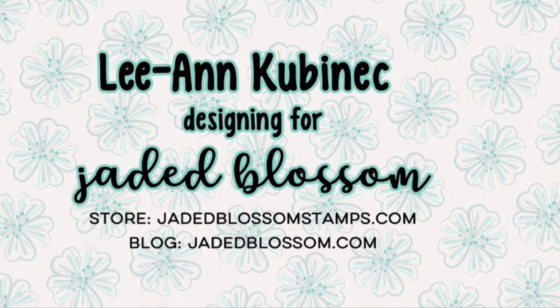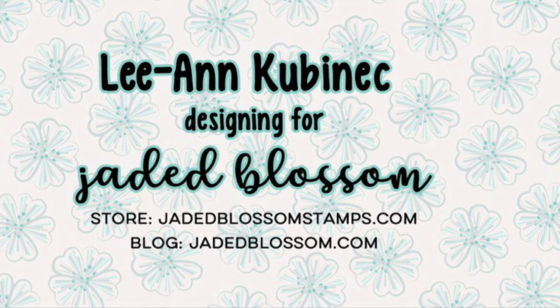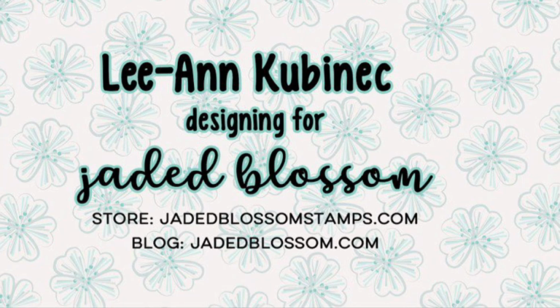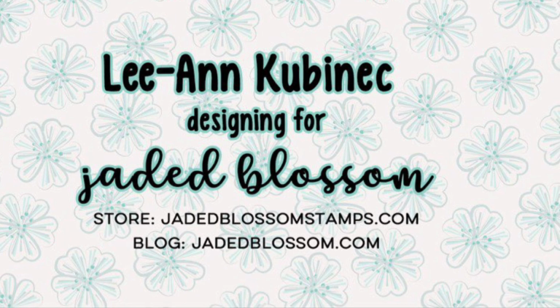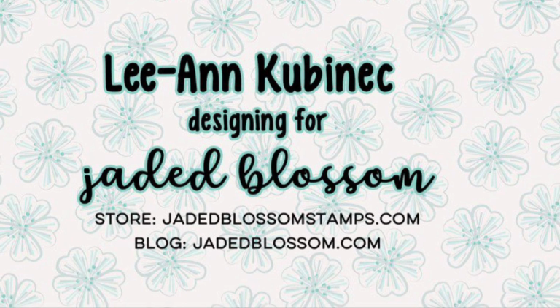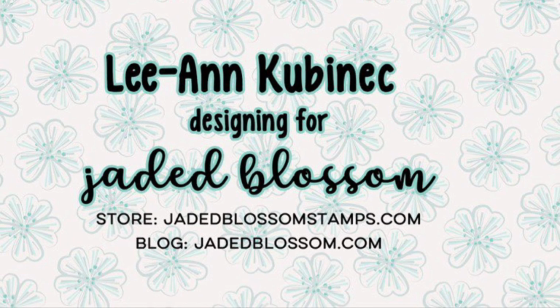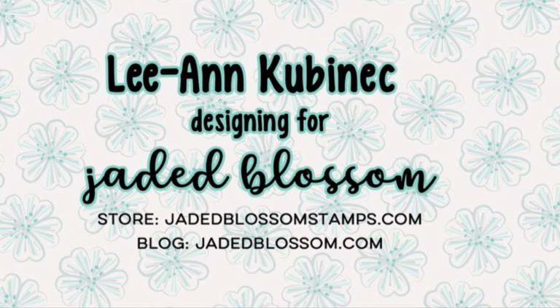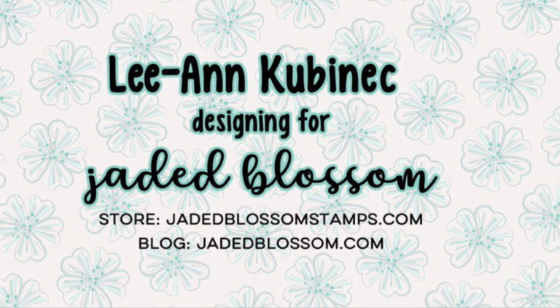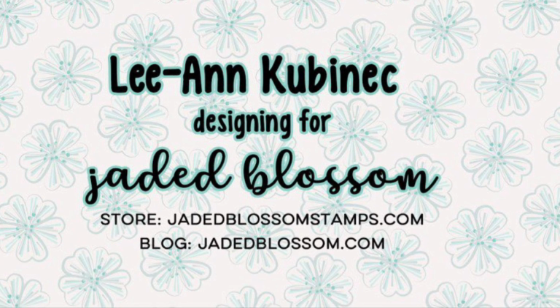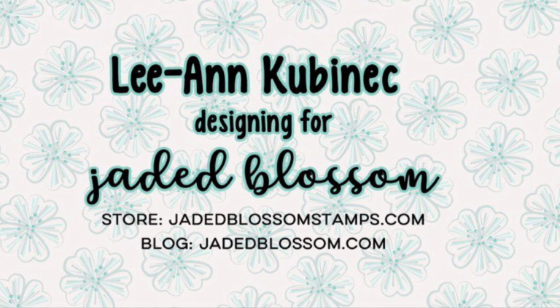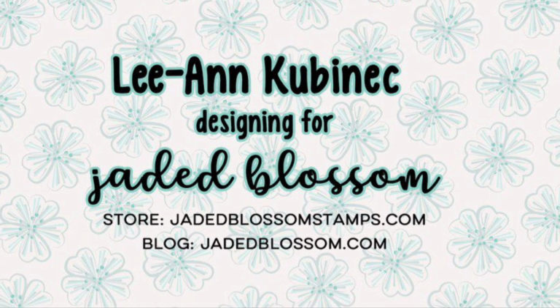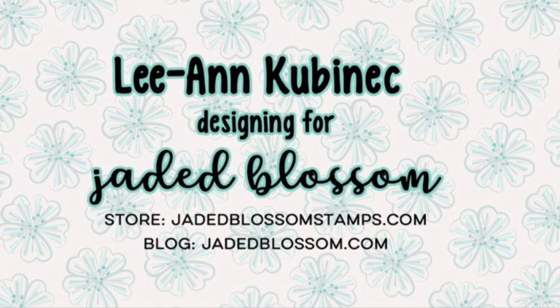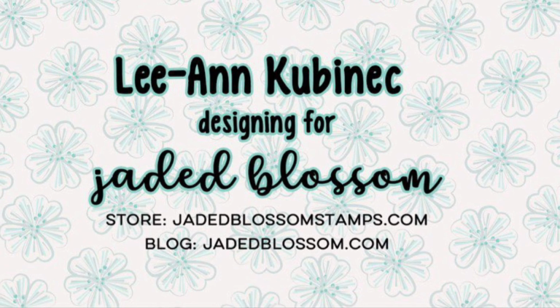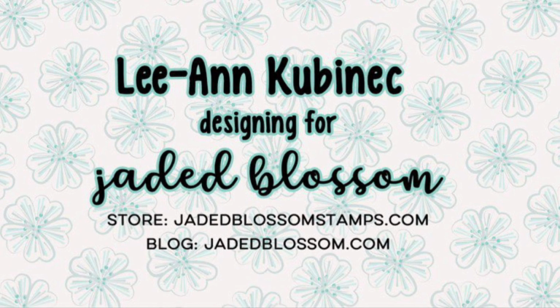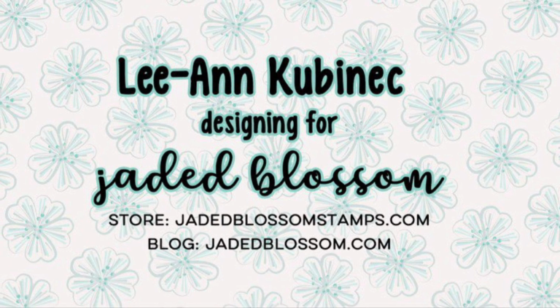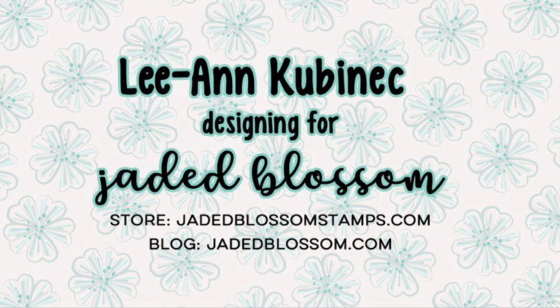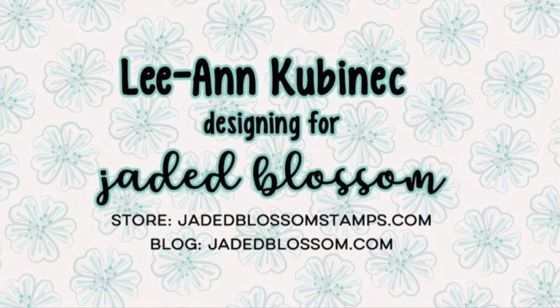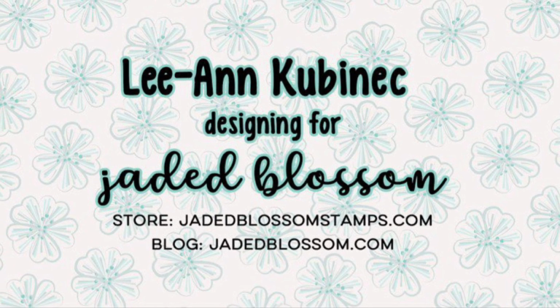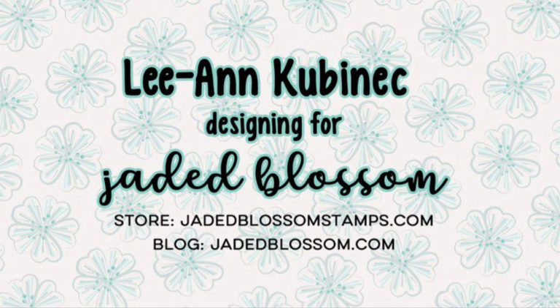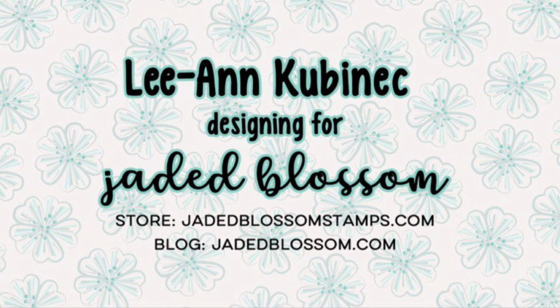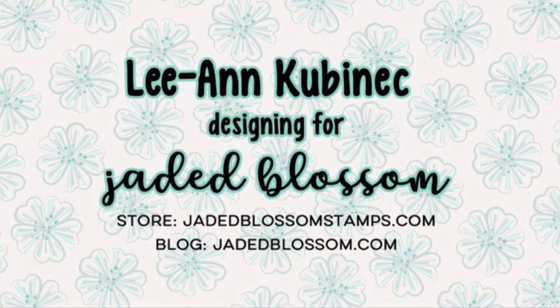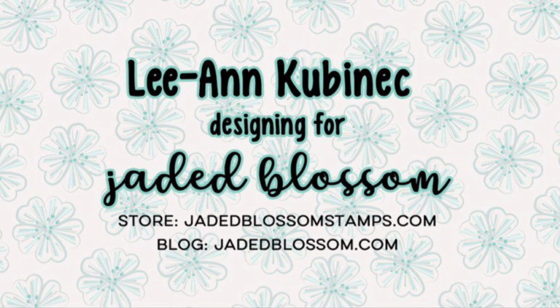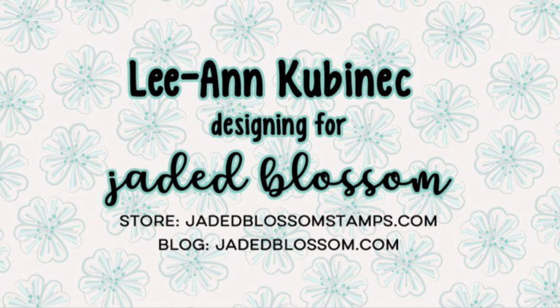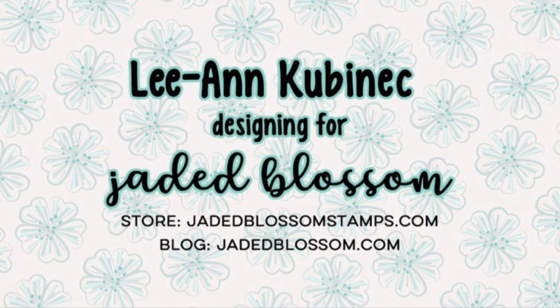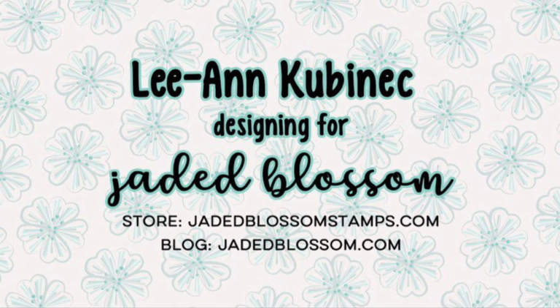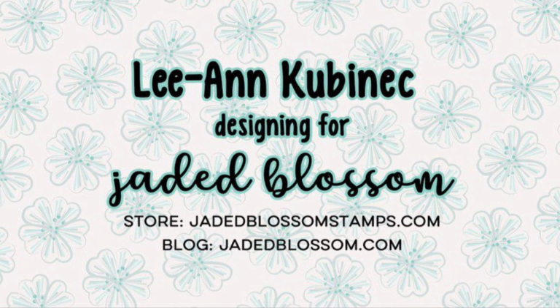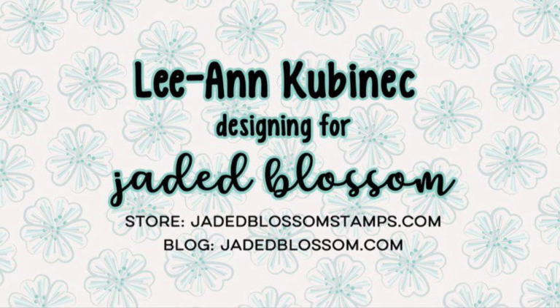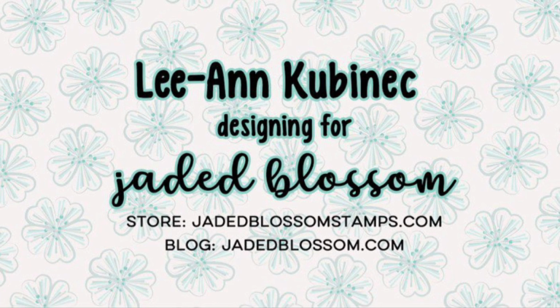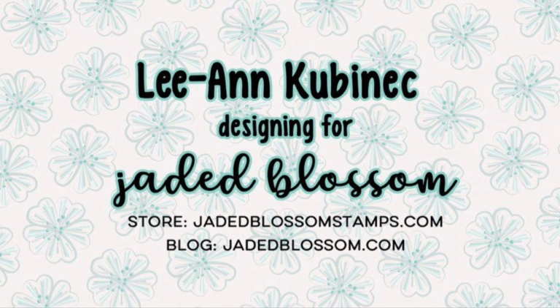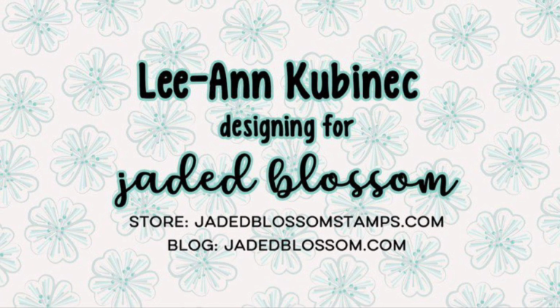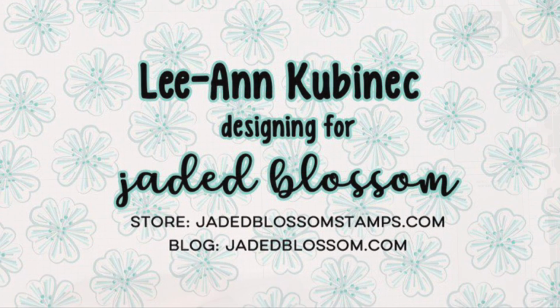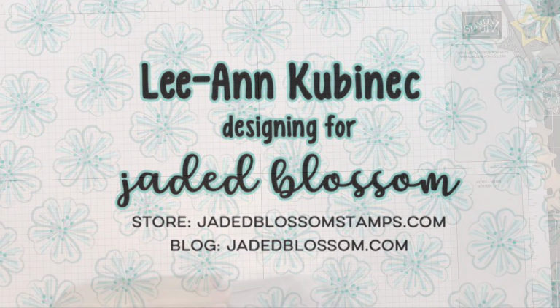Hi everyone, Leanne here from Jaded Blossom and it is time for our June challenge — it's a masculine challenge.